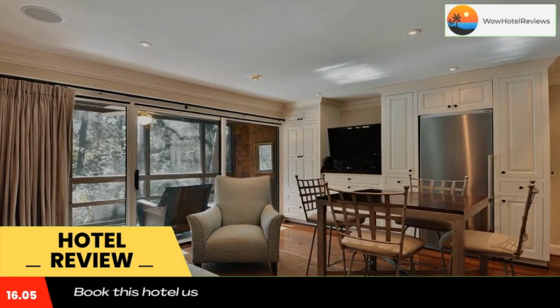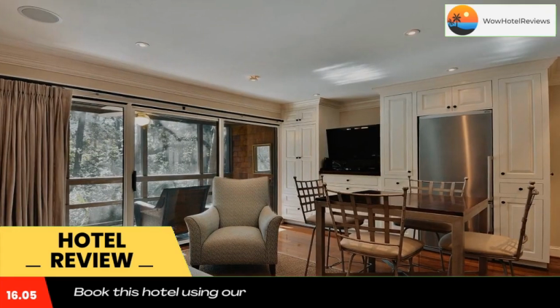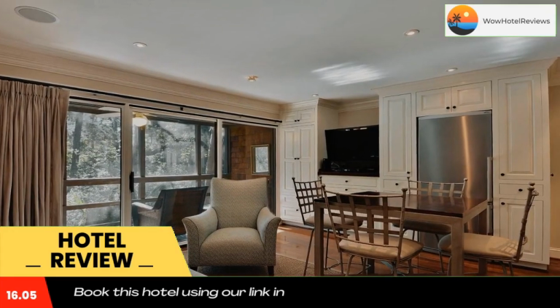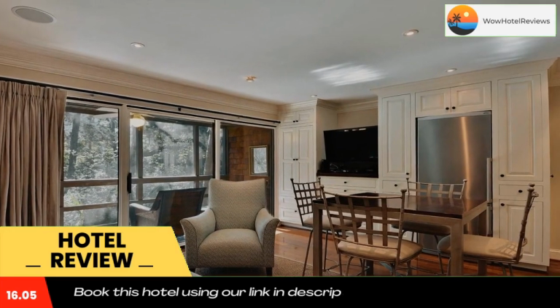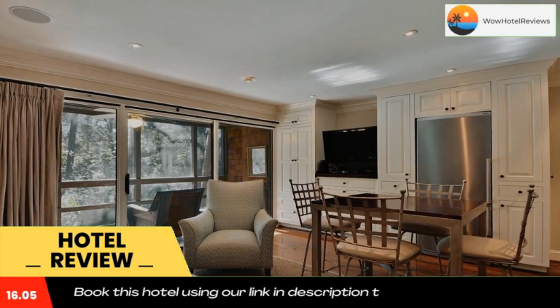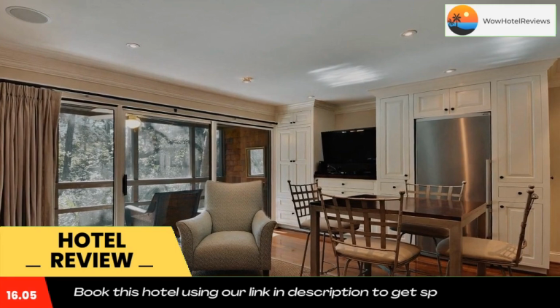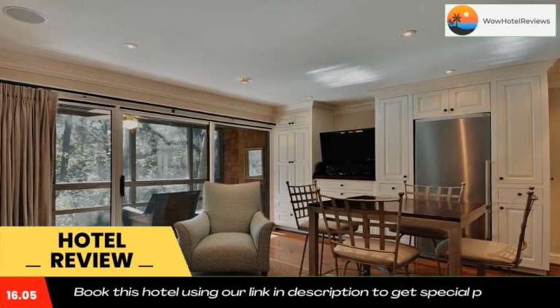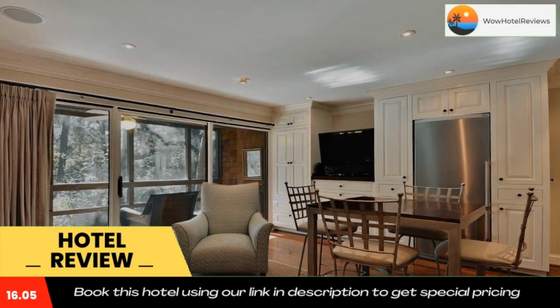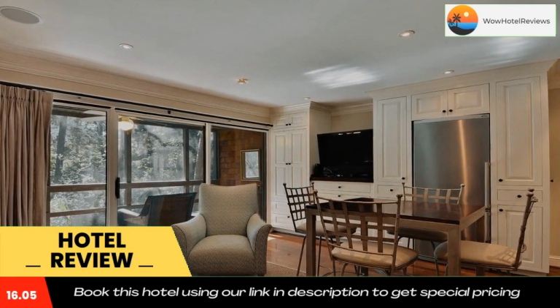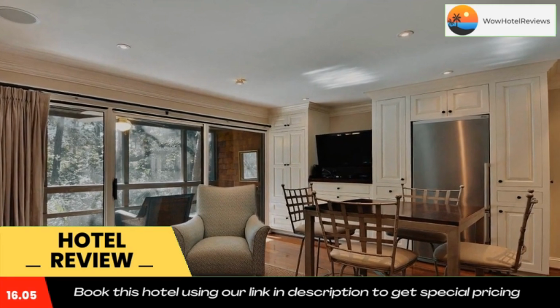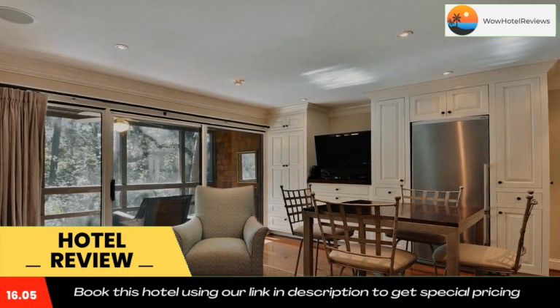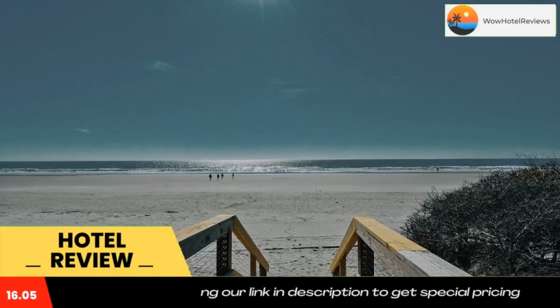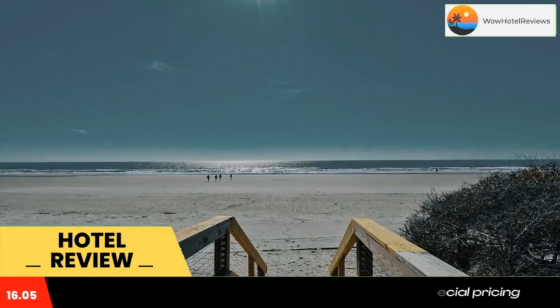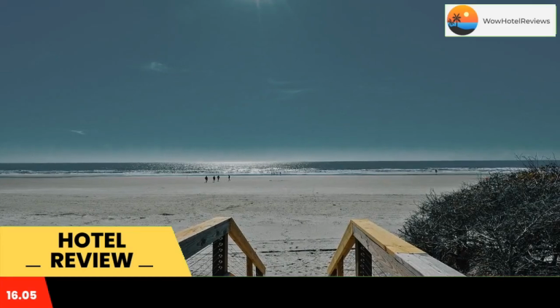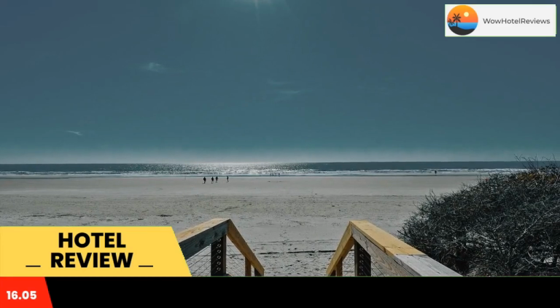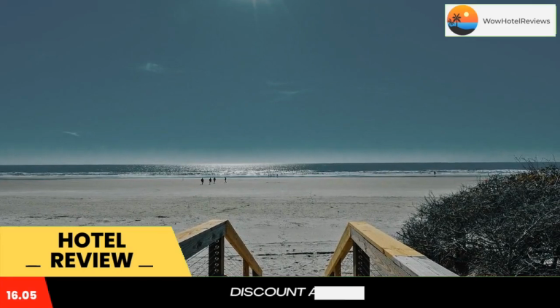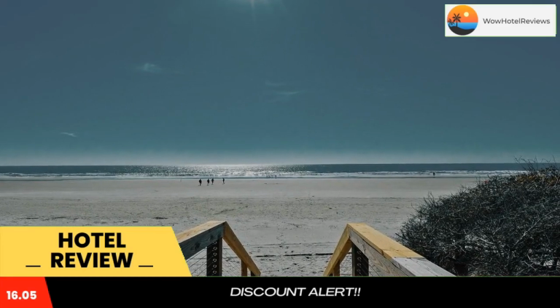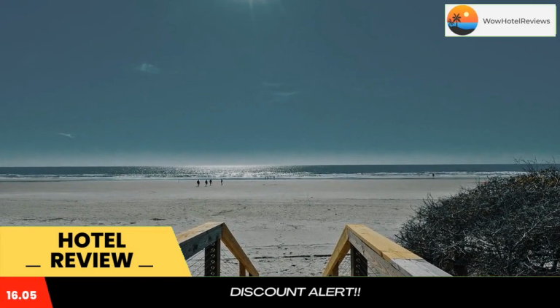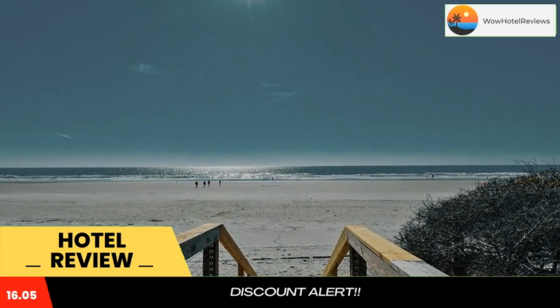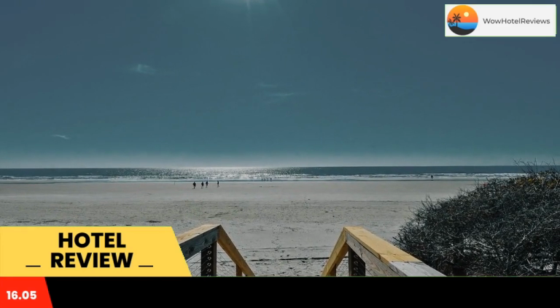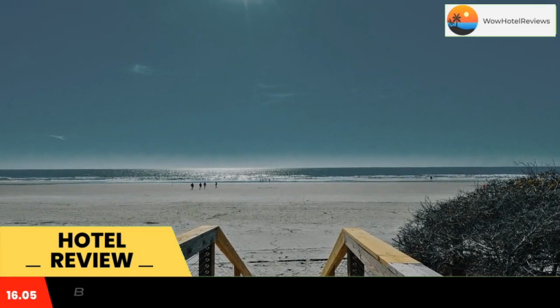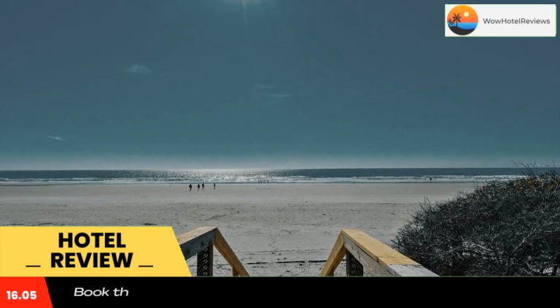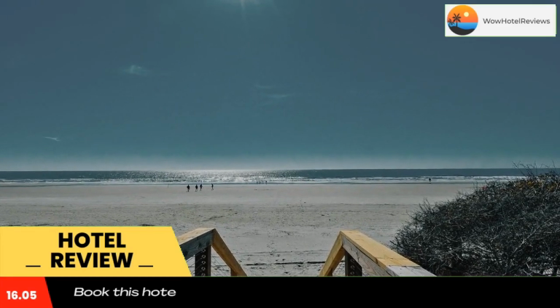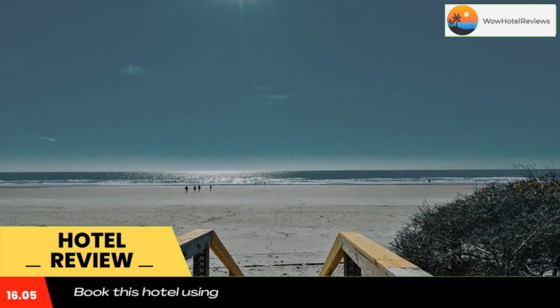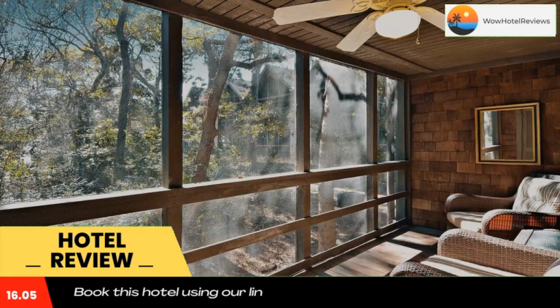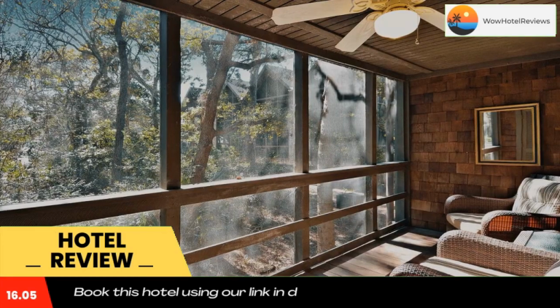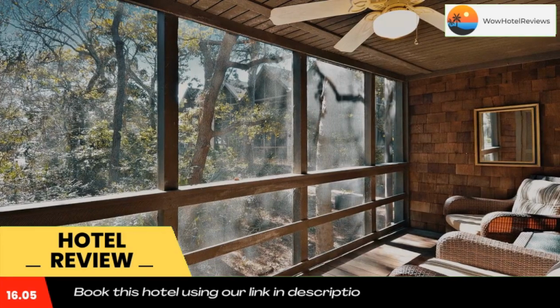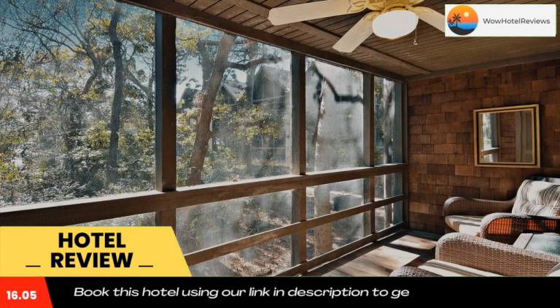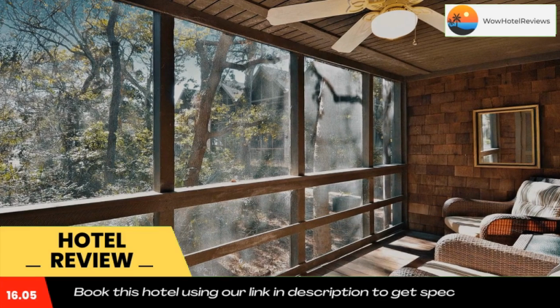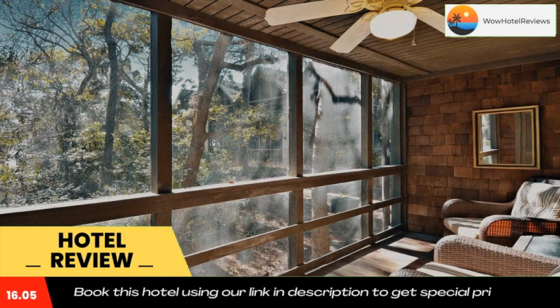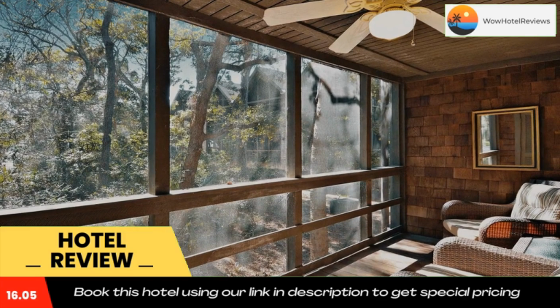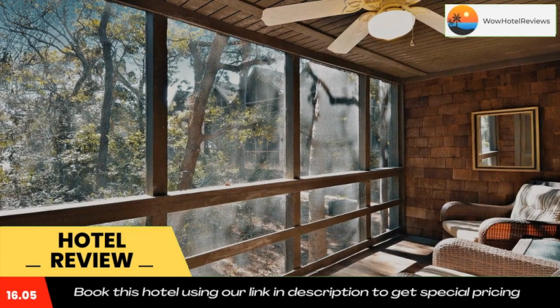A TV with cable channels, a kitchen, a dining area, and a private bathroom with a hairdryer, a bath or shower, and free toiletries.